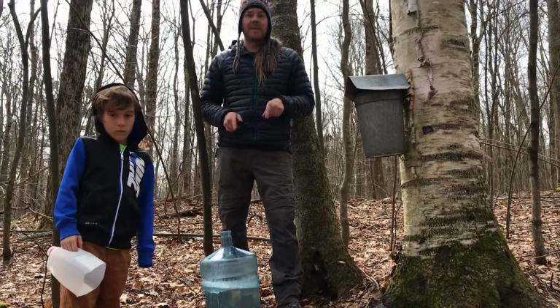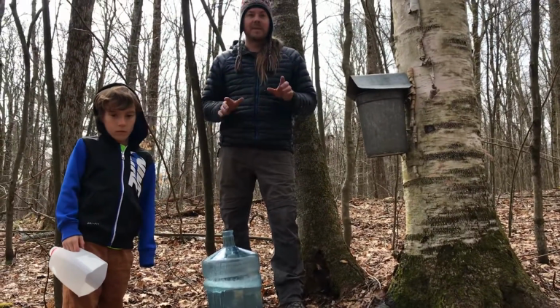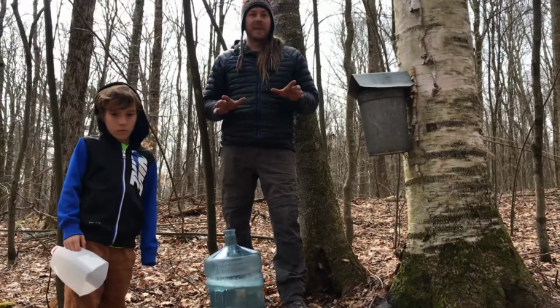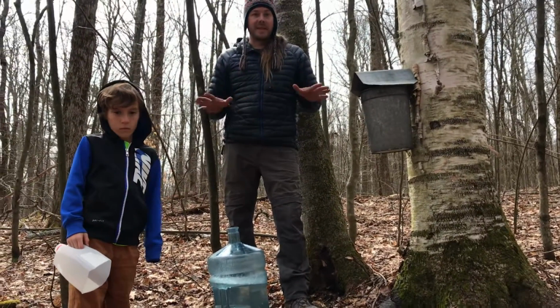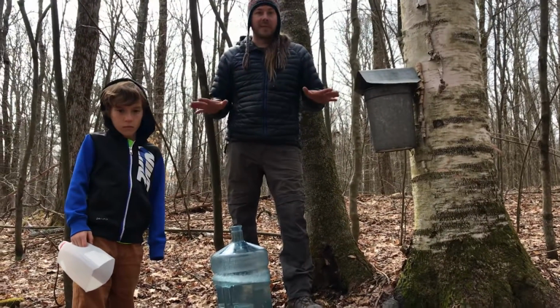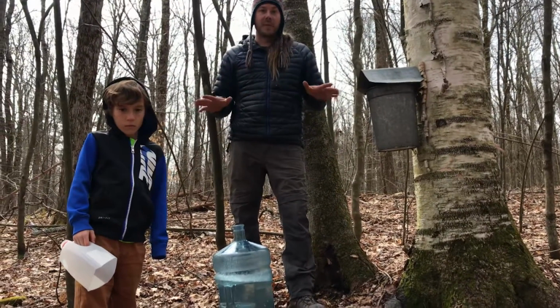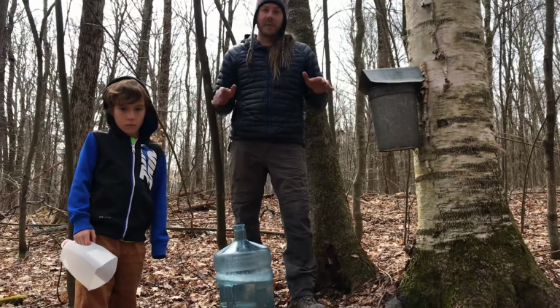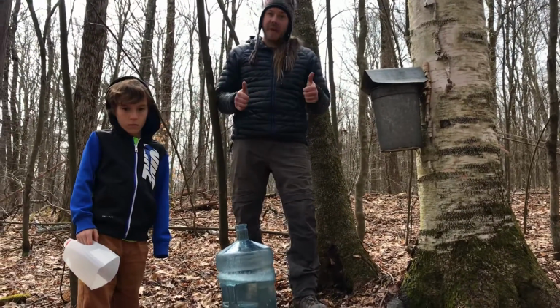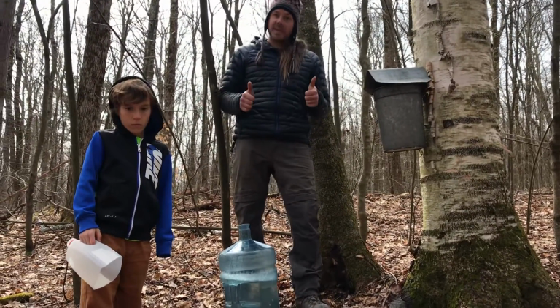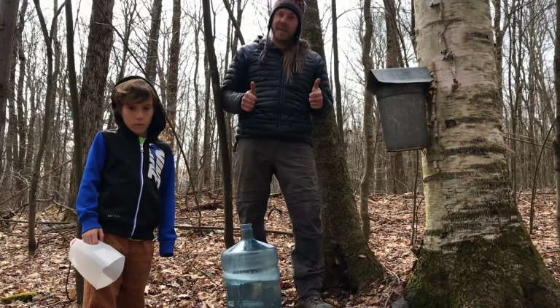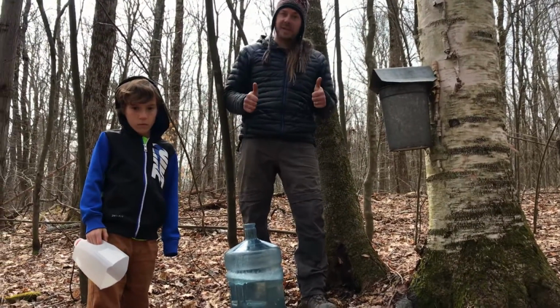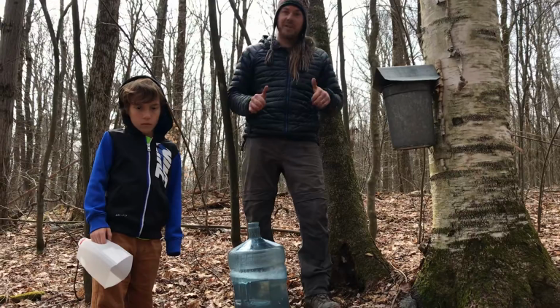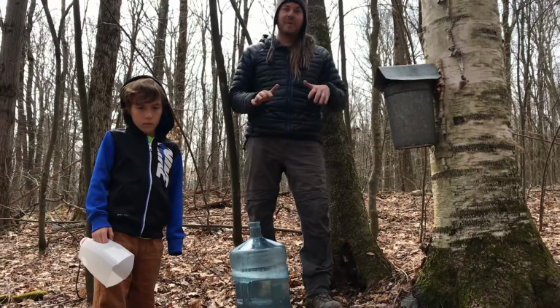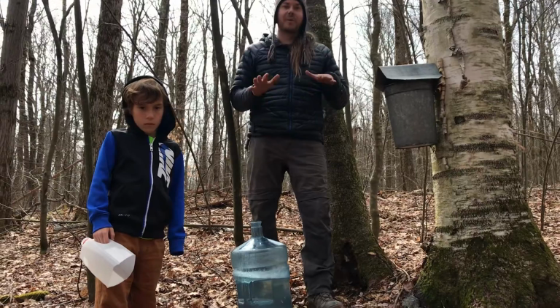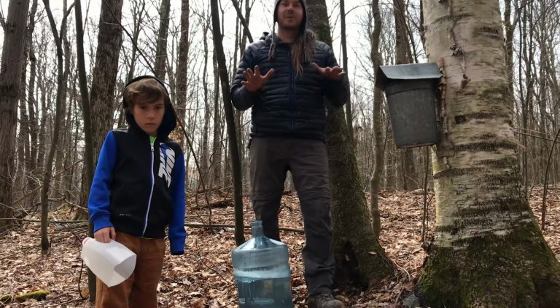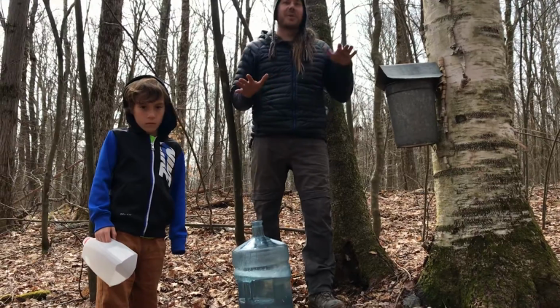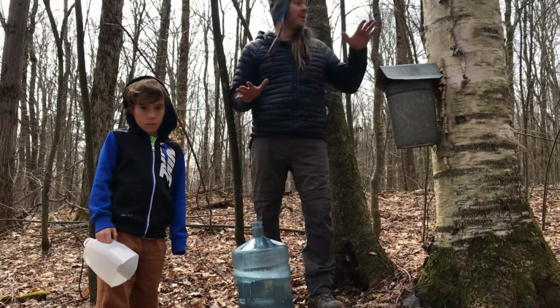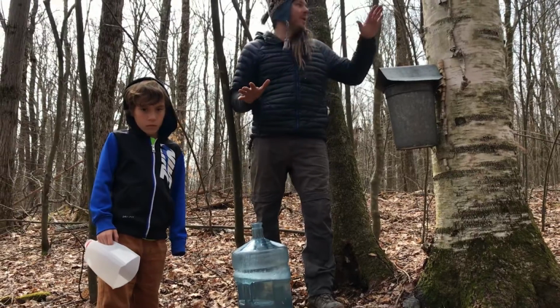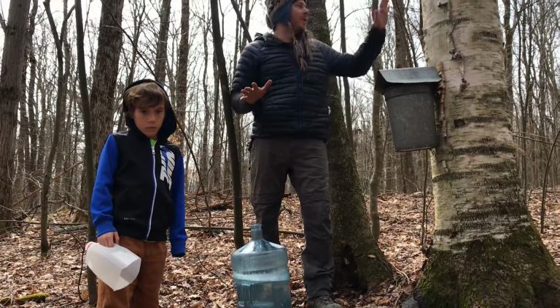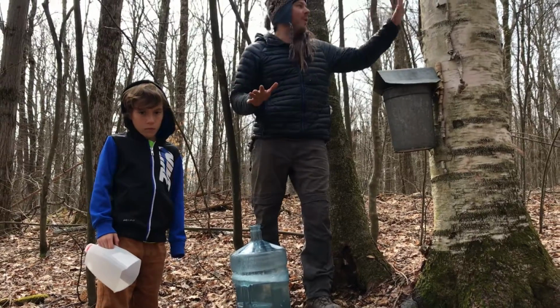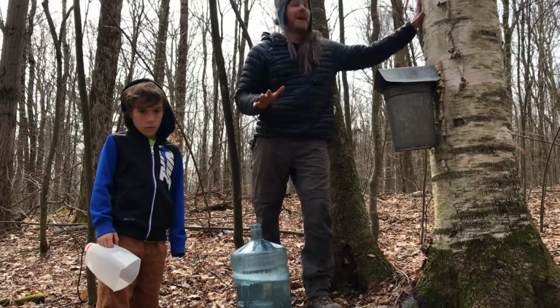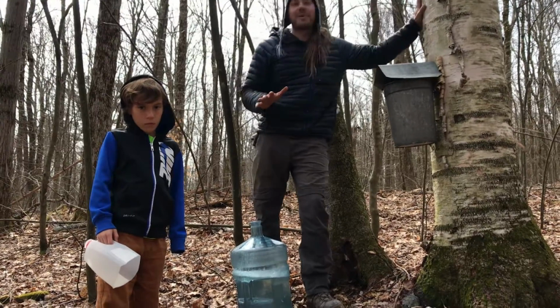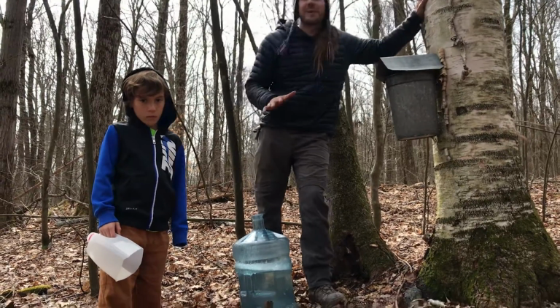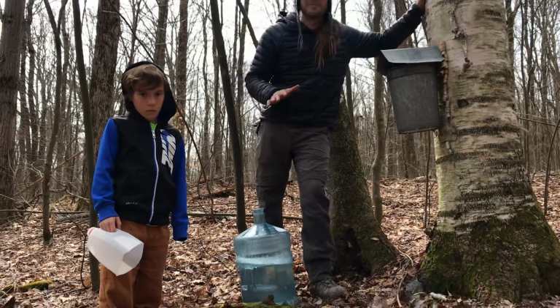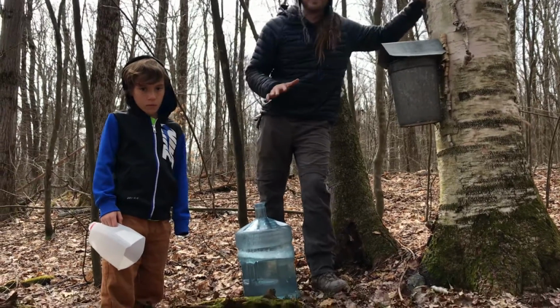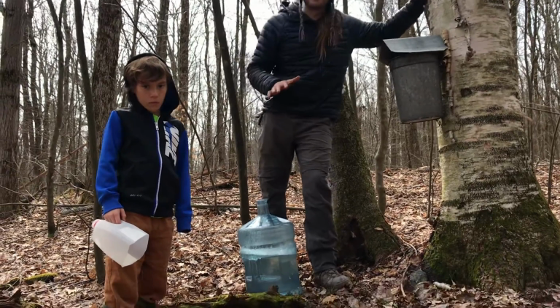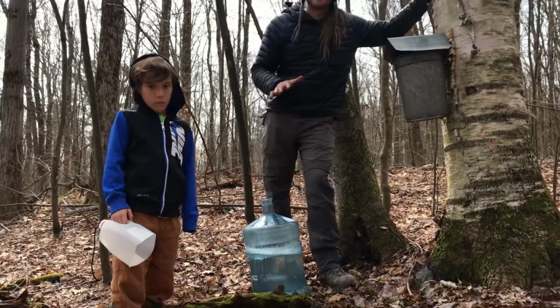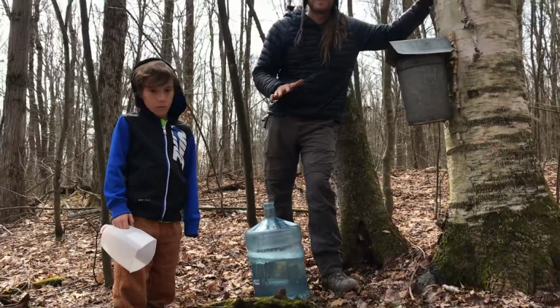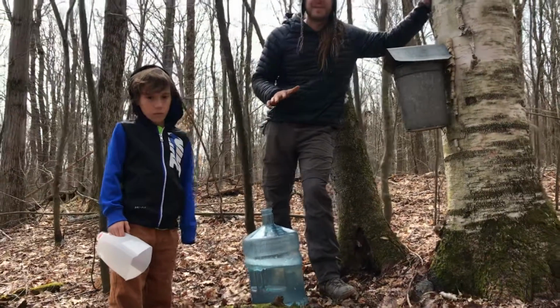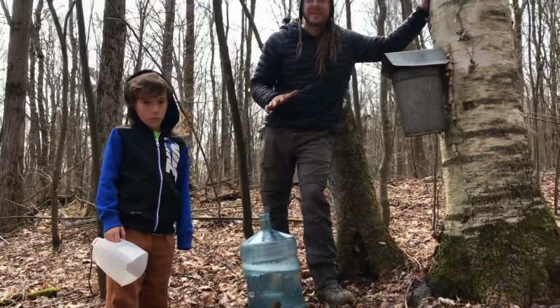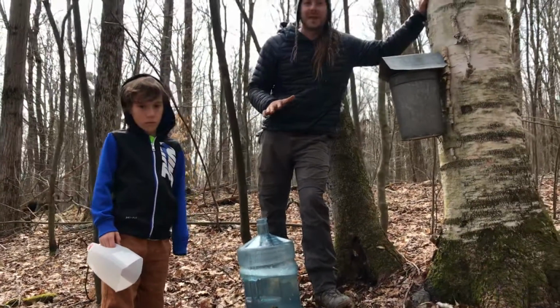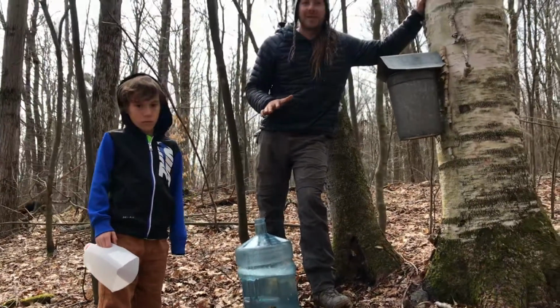That's it for the tapping section, and we're going to show you why else we love birches in just a minute.